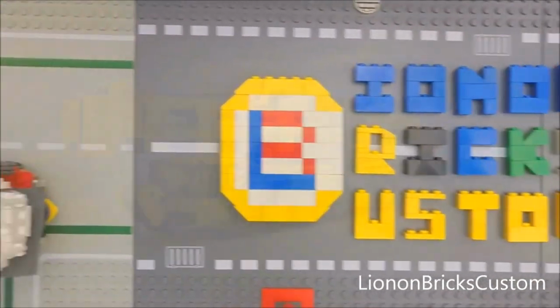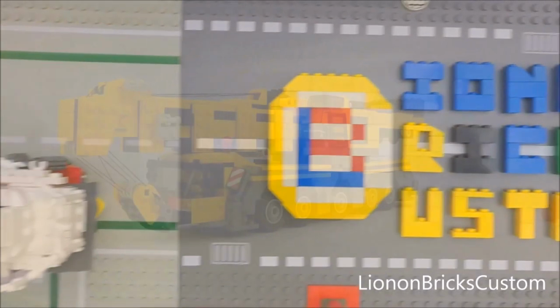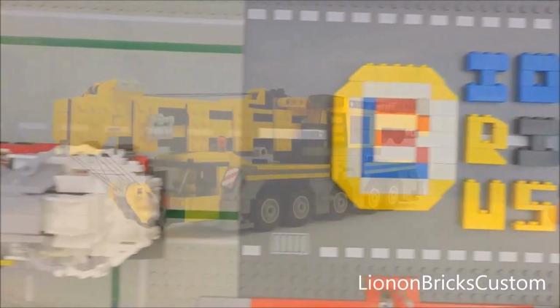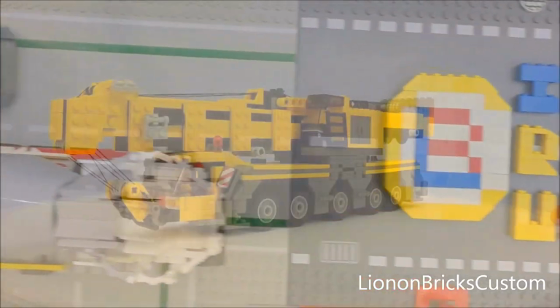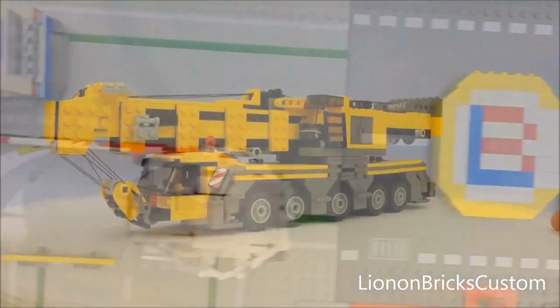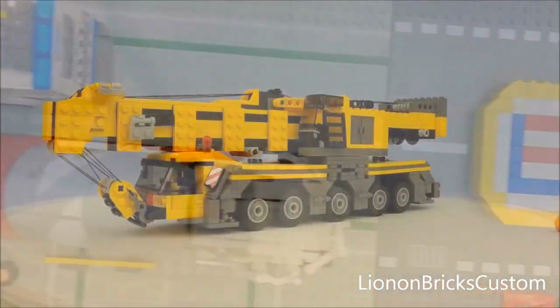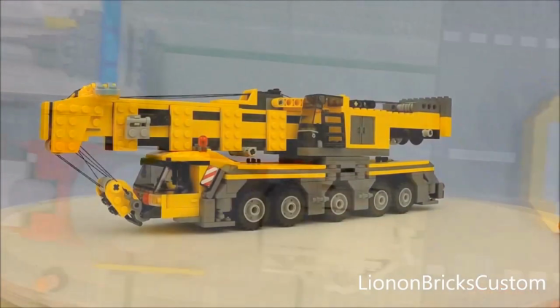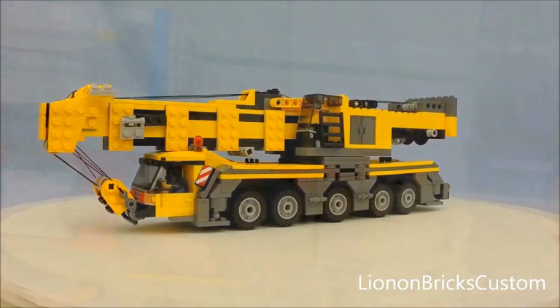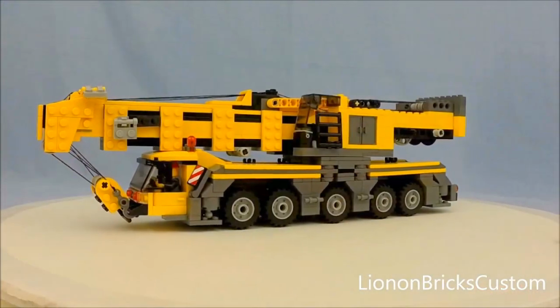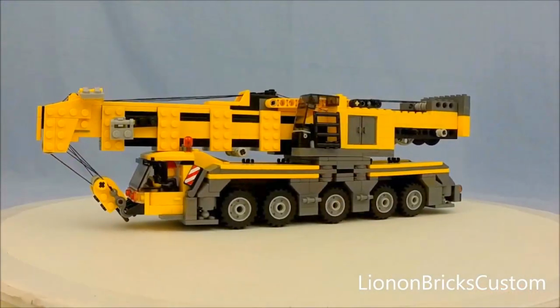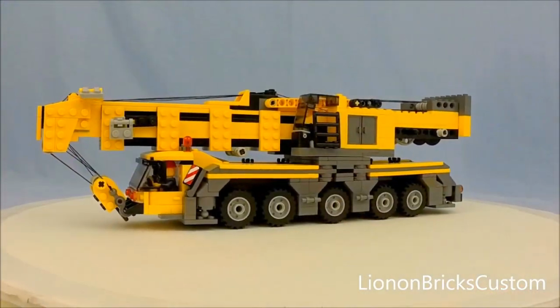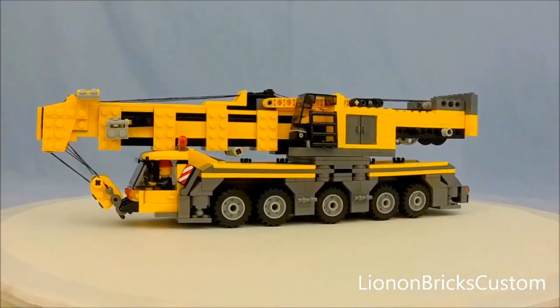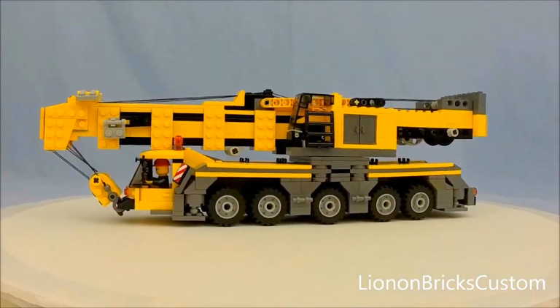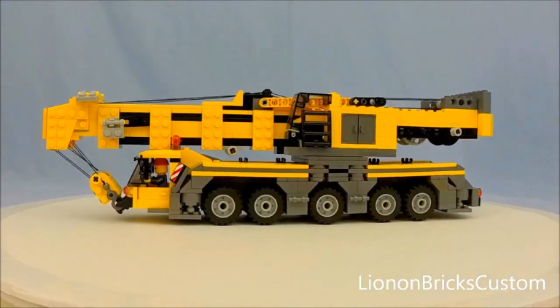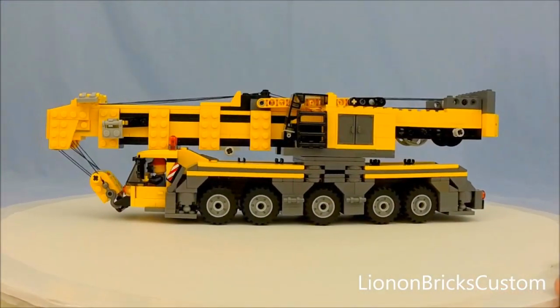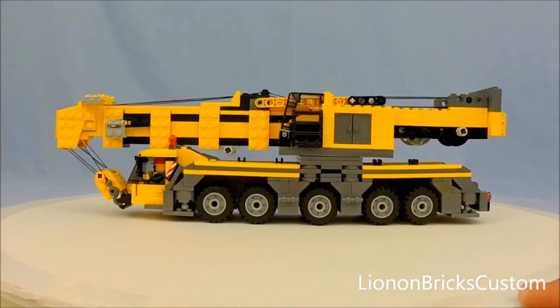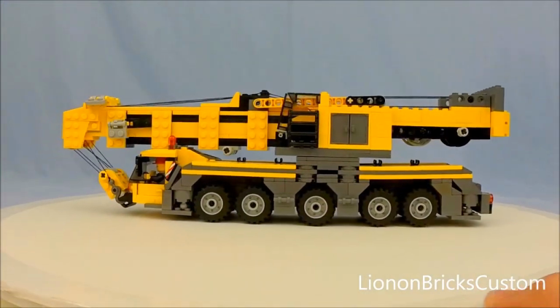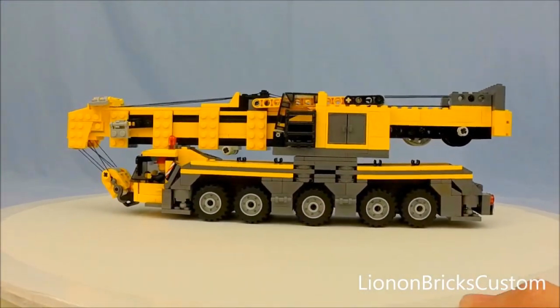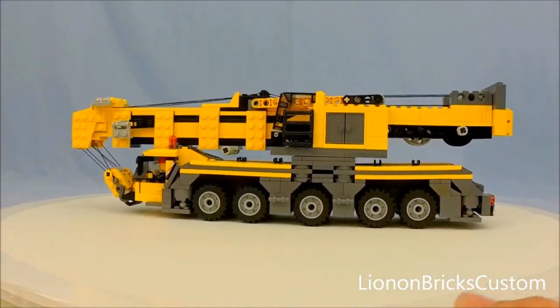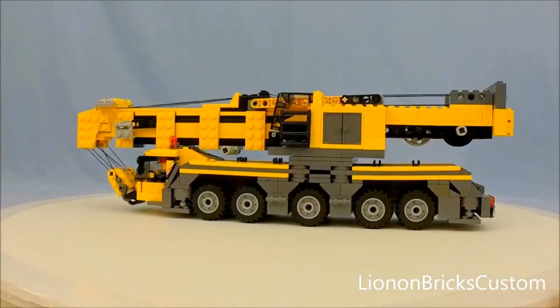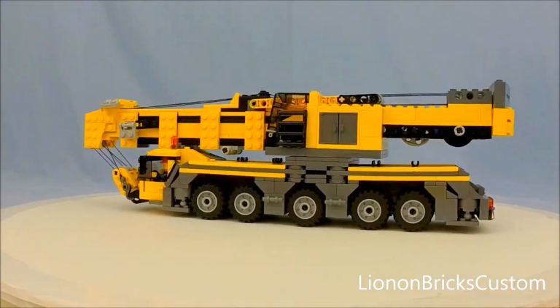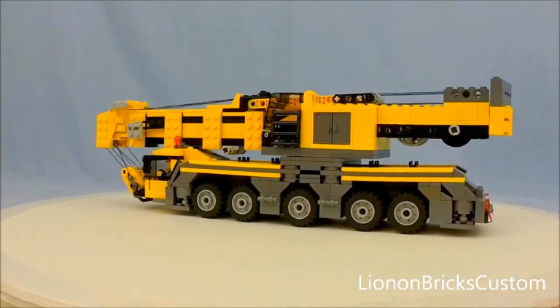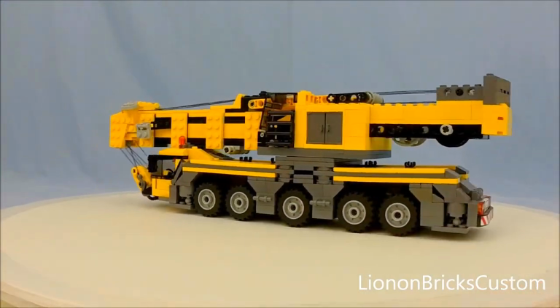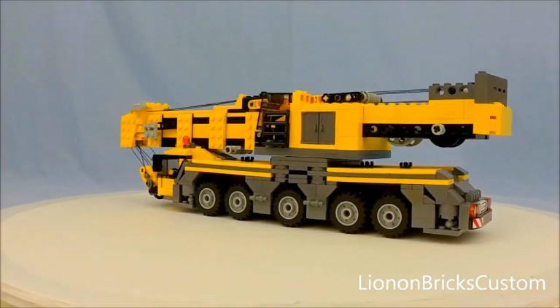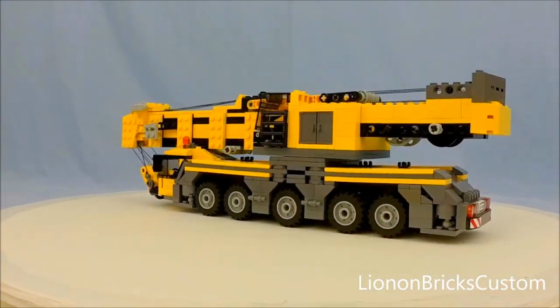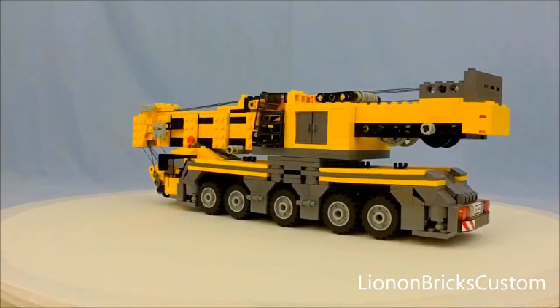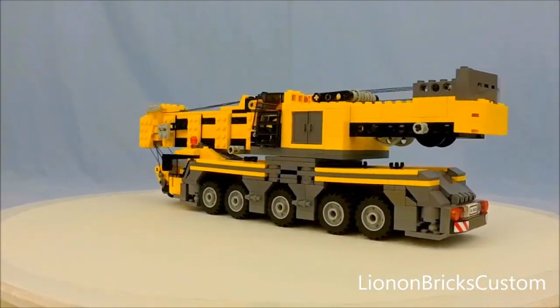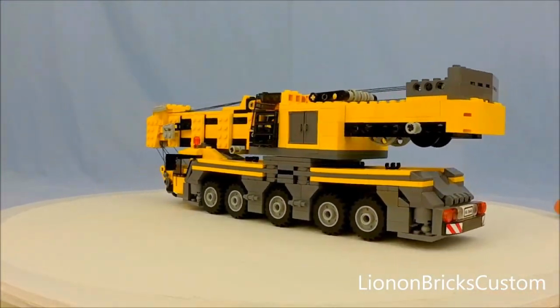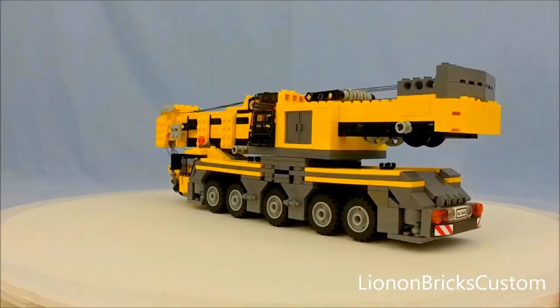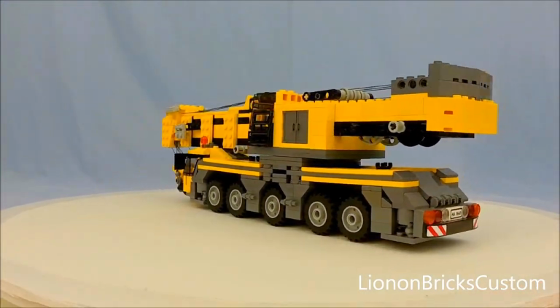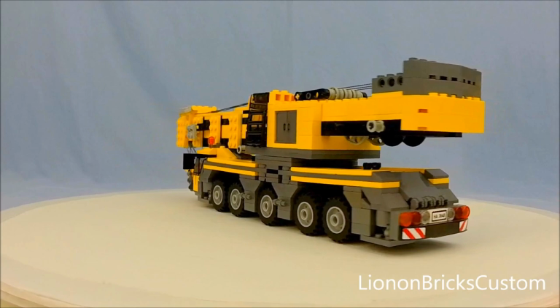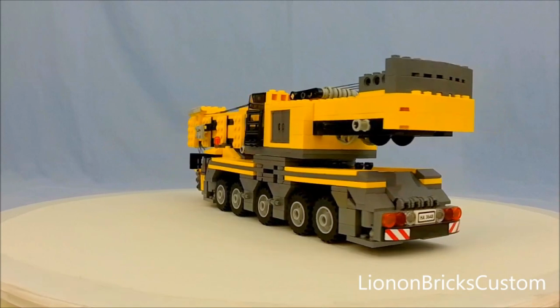Hello everybody, it's Lenon. Today I want to show you guys my custom Lego mobile crane.